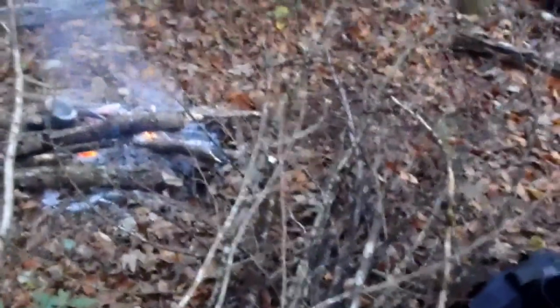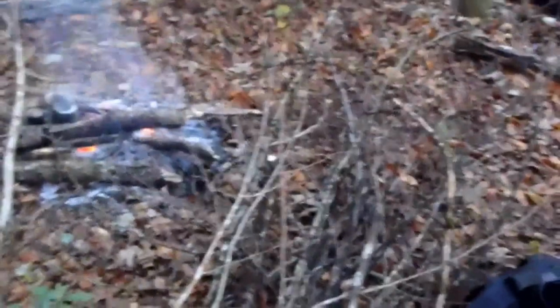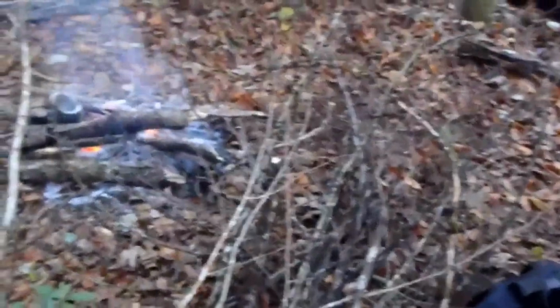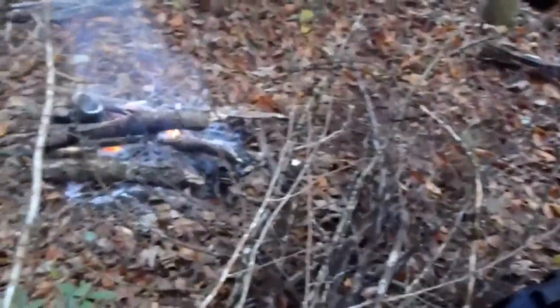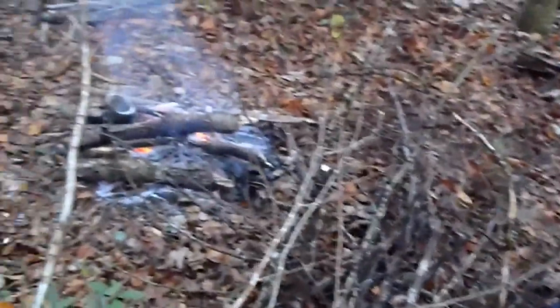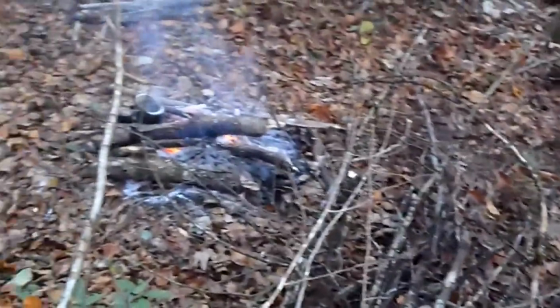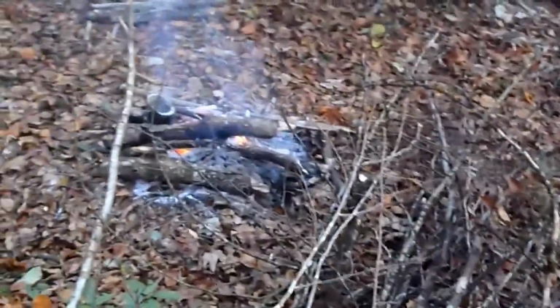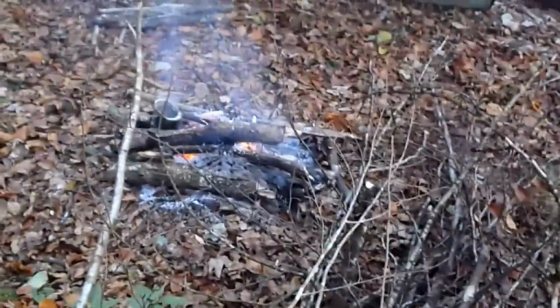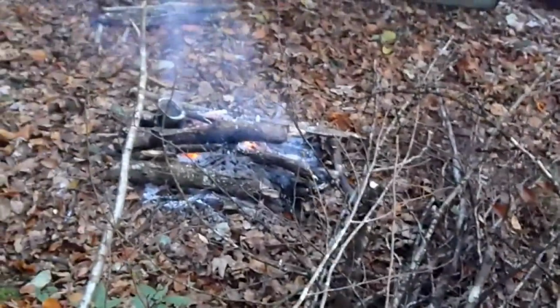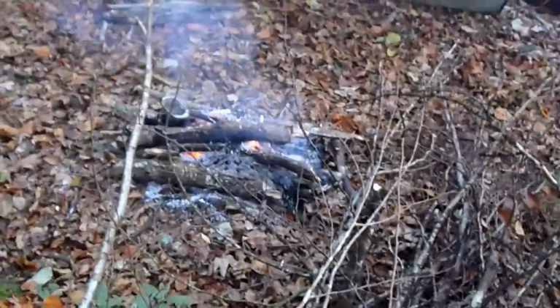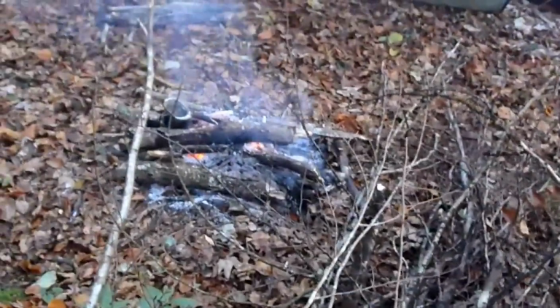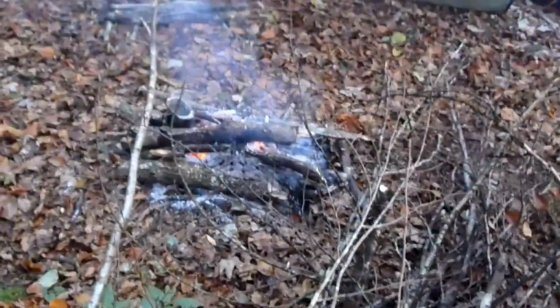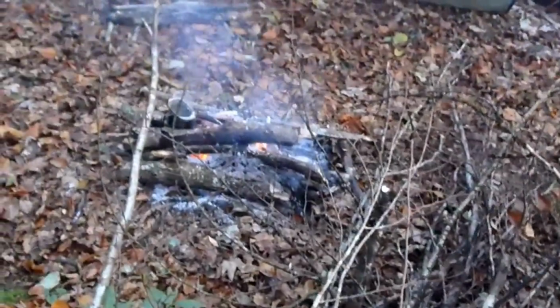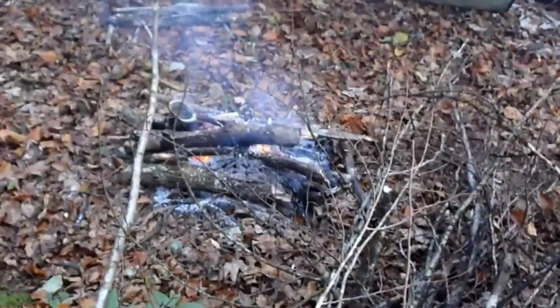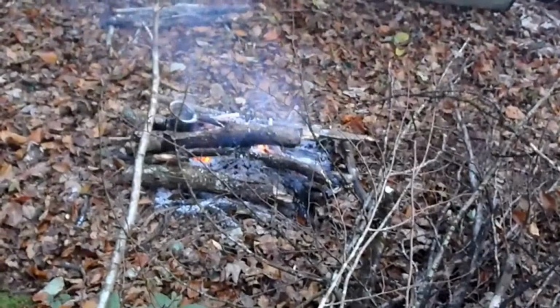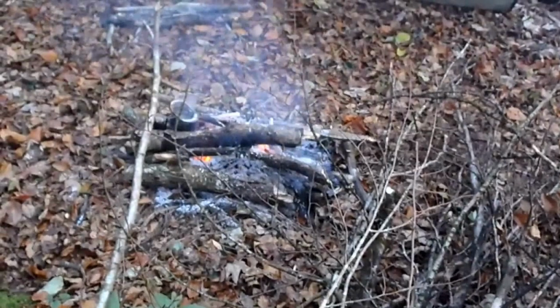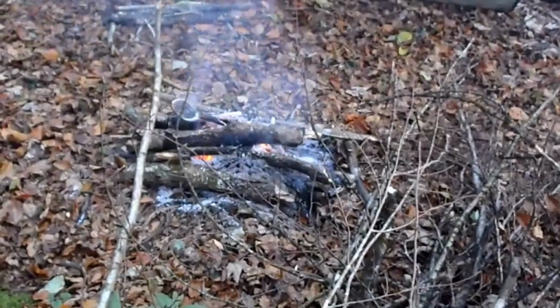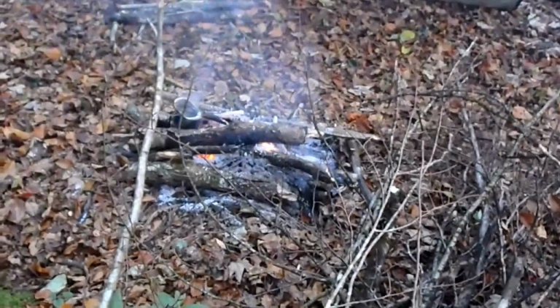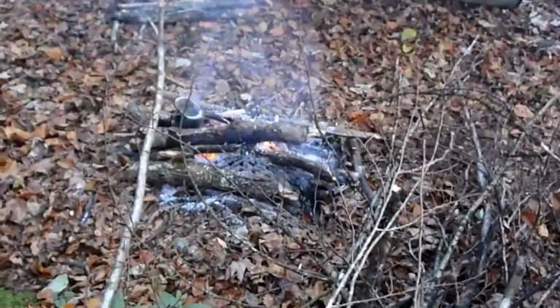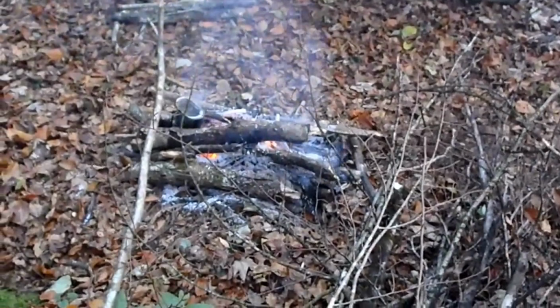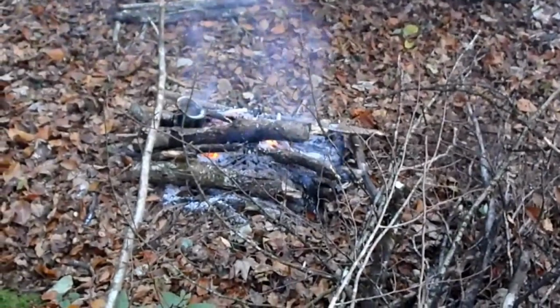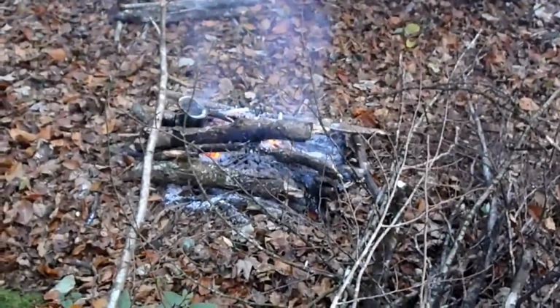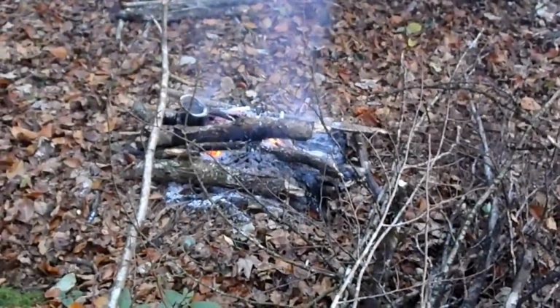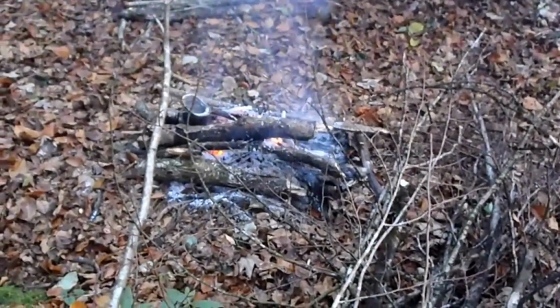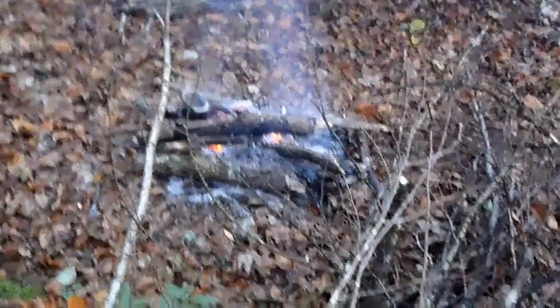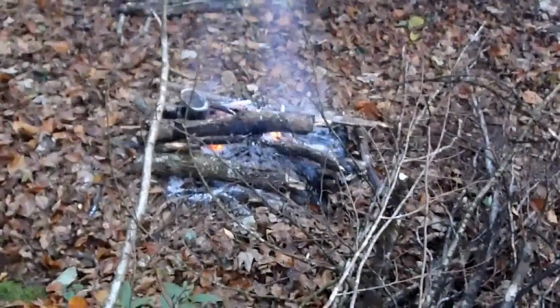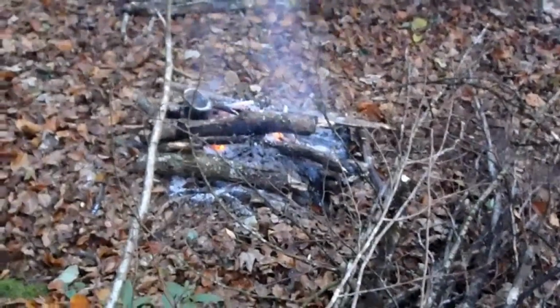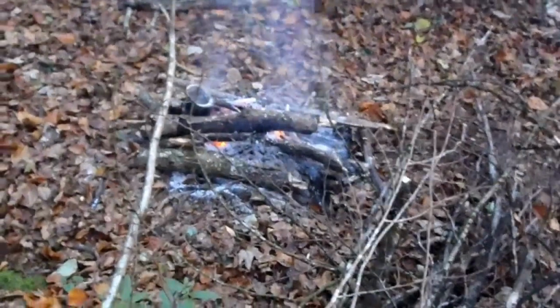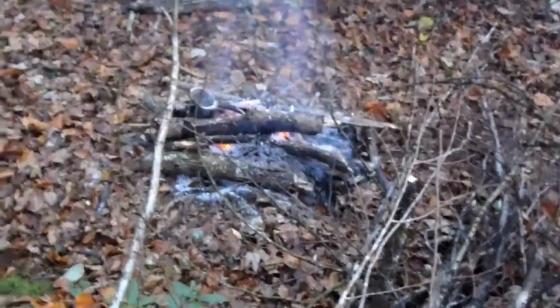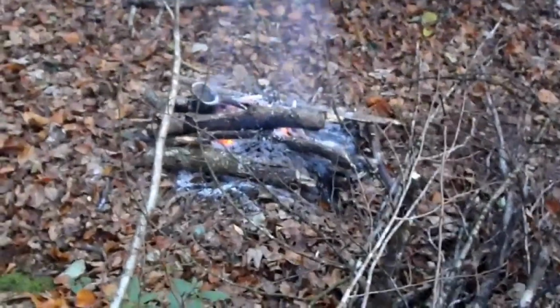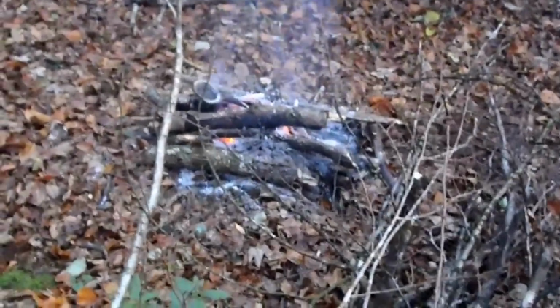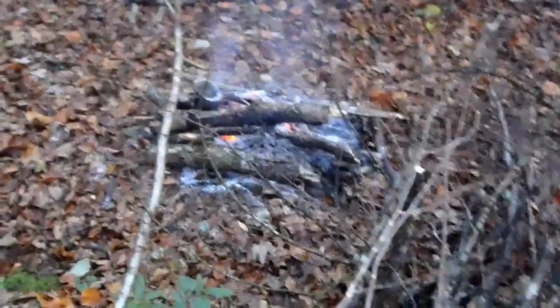Firewood from the broken twigs here — damp and wet, but we will make it.